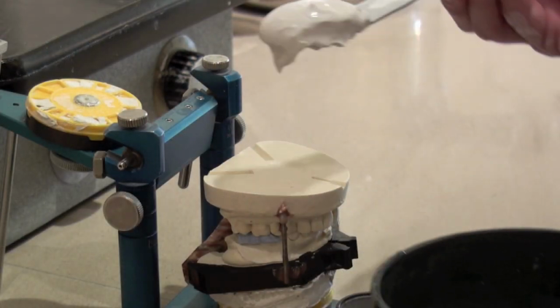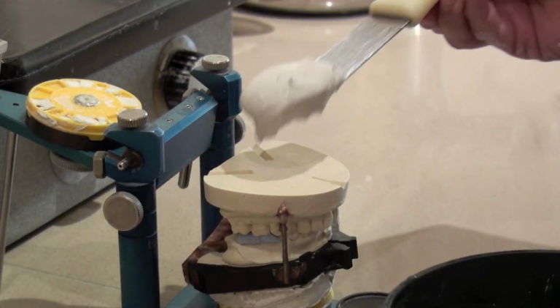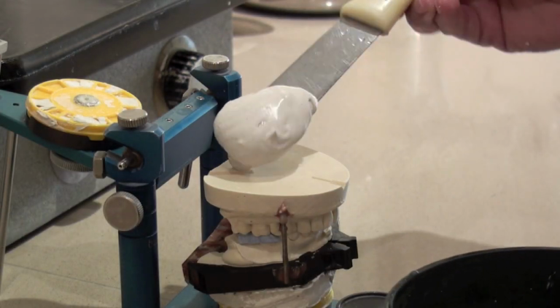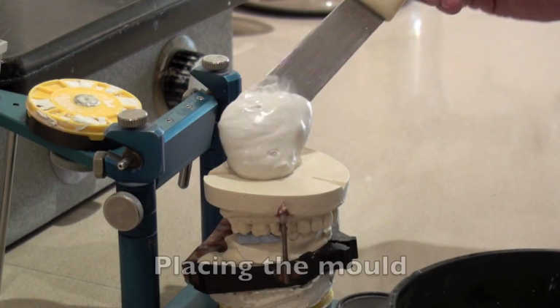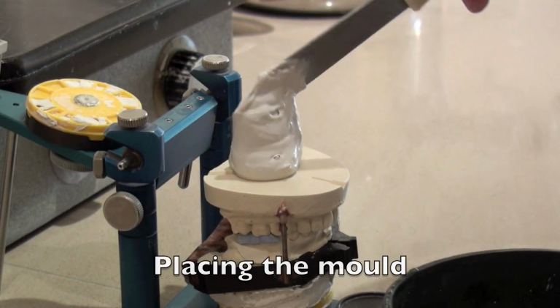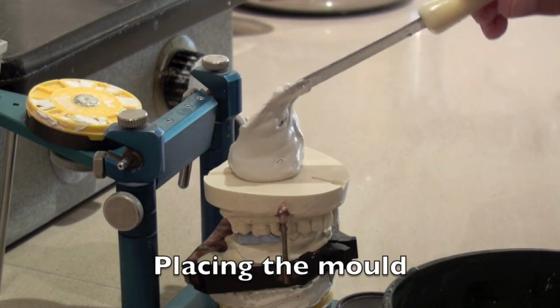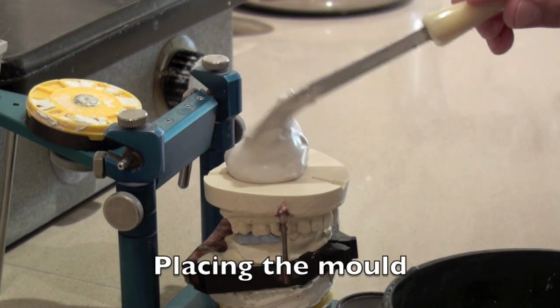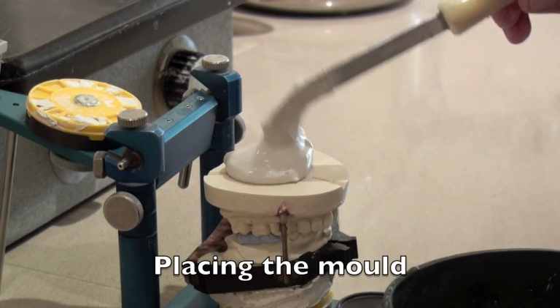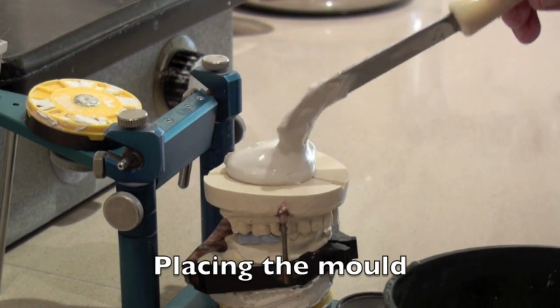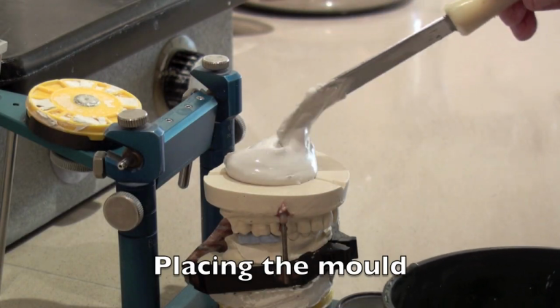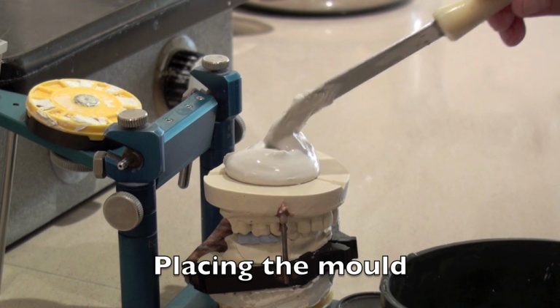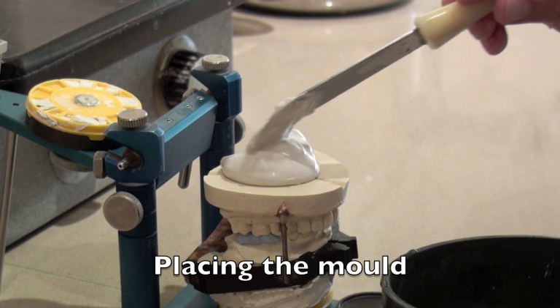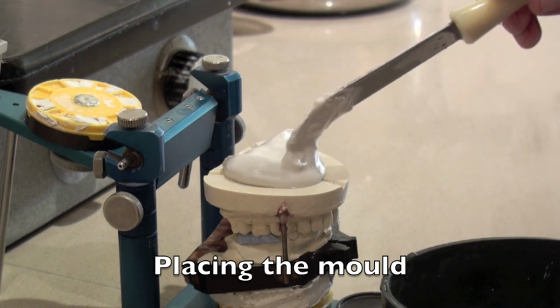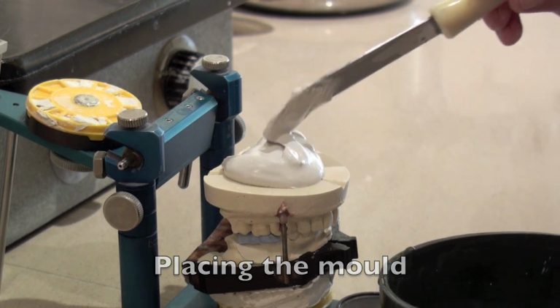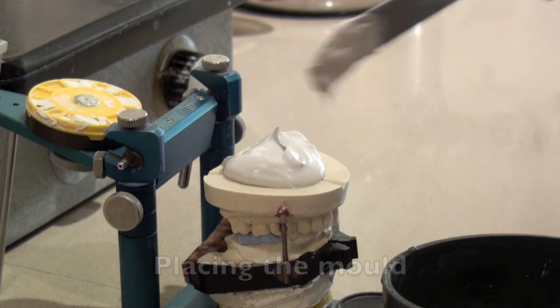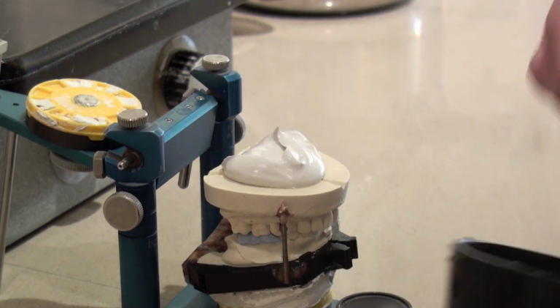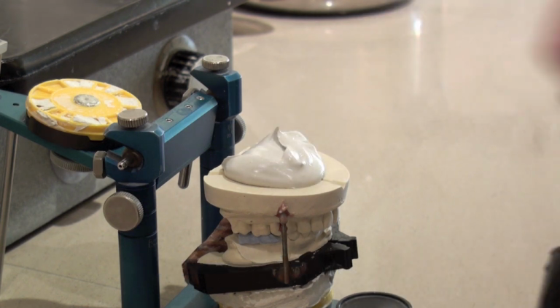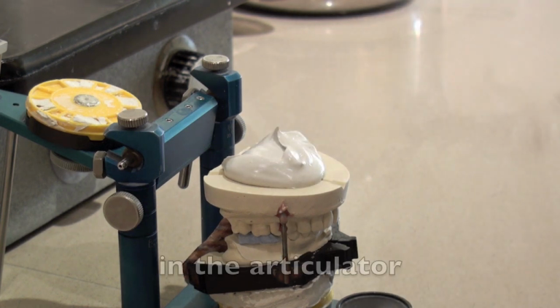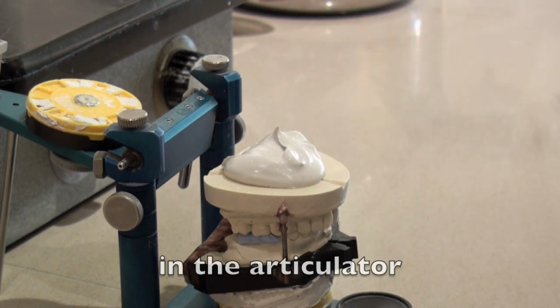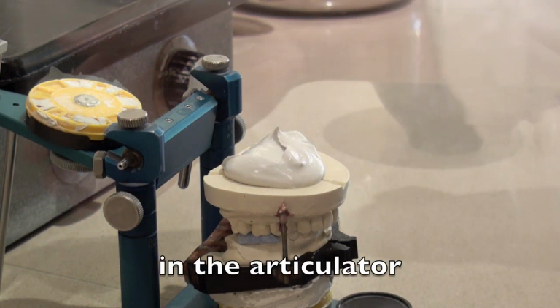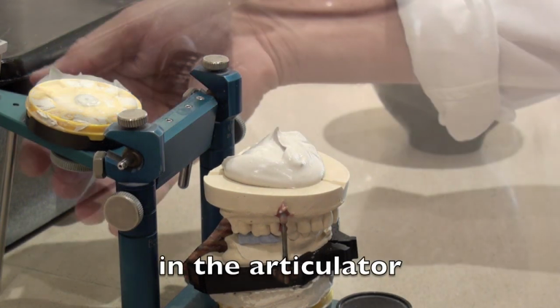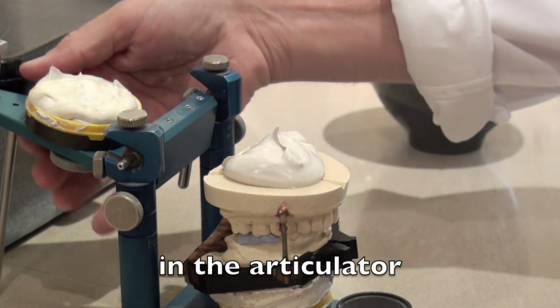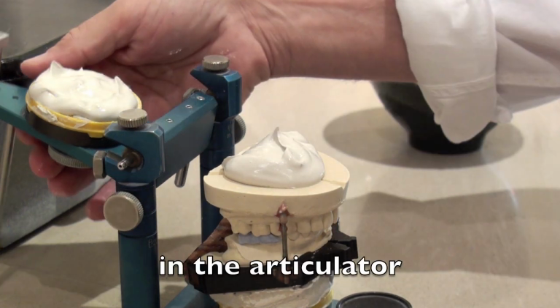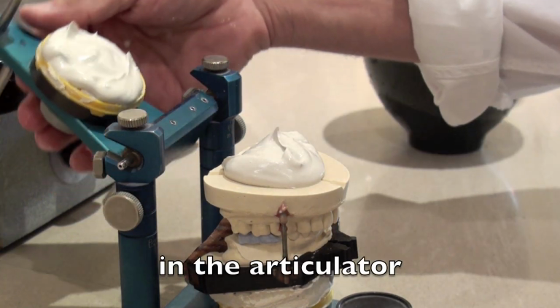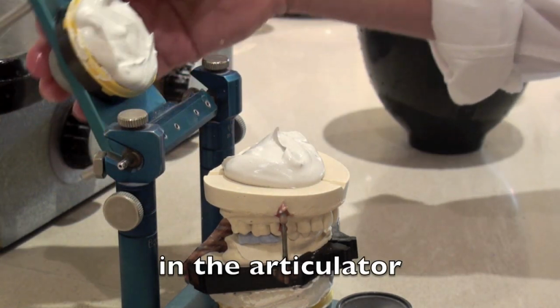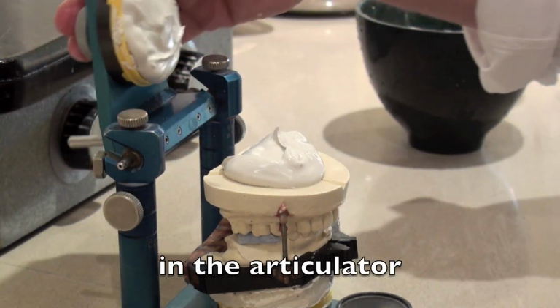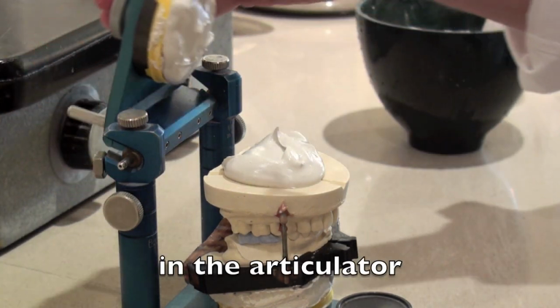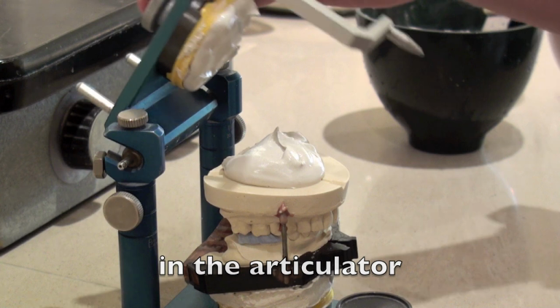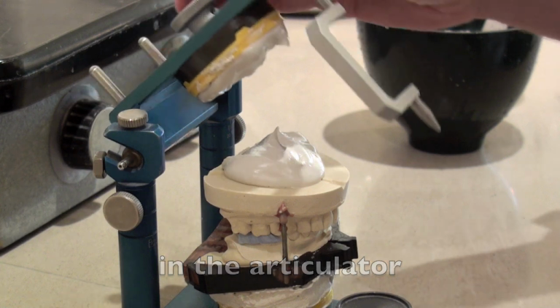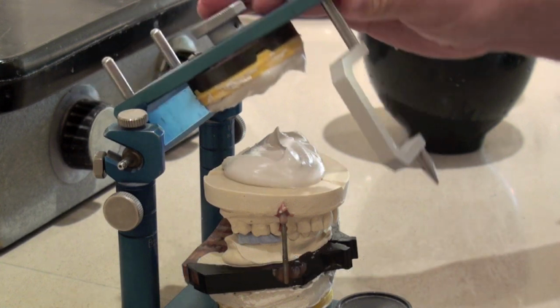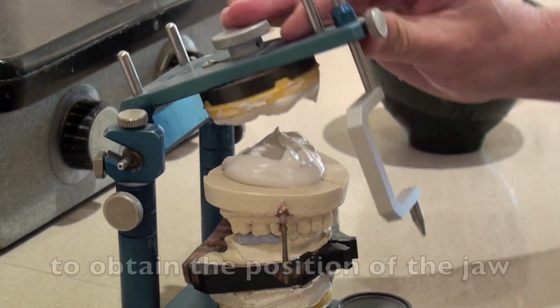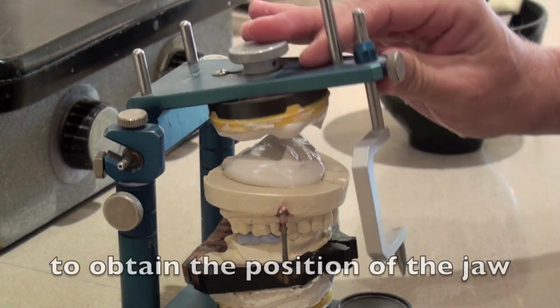Placing the mould in the articulator to obtain the position of the jewel.